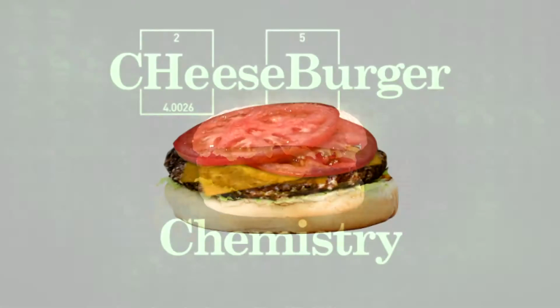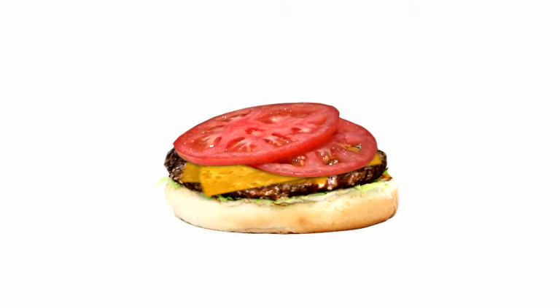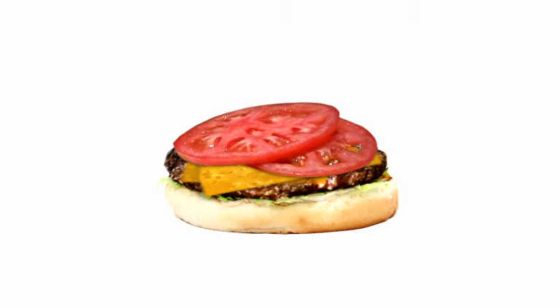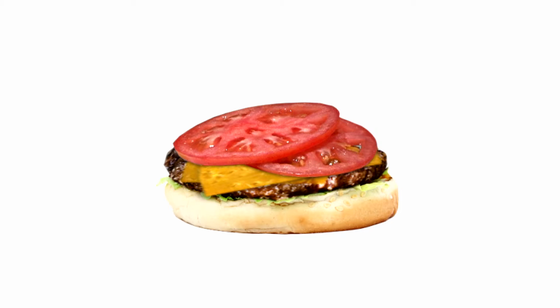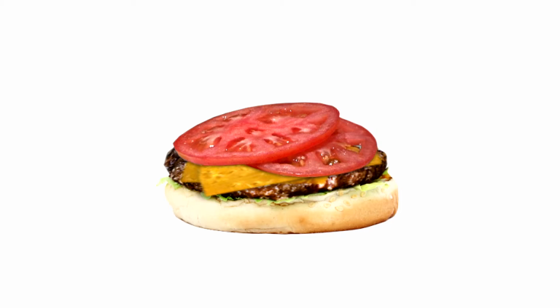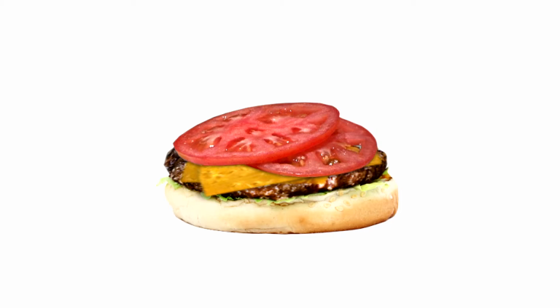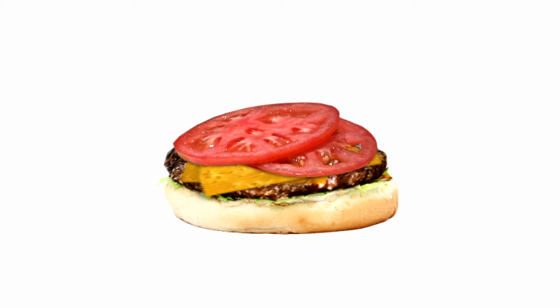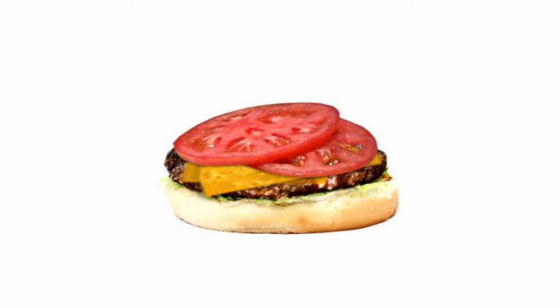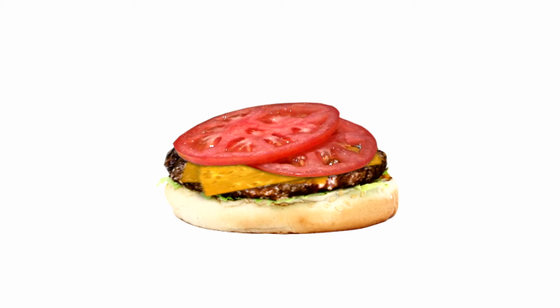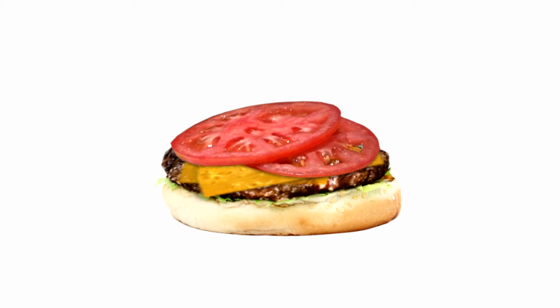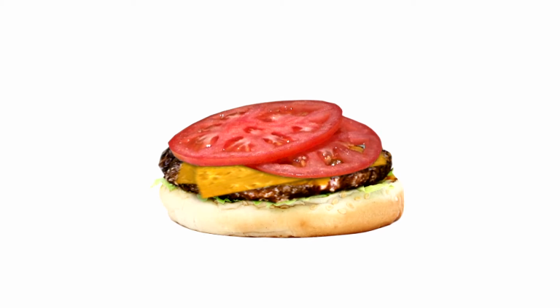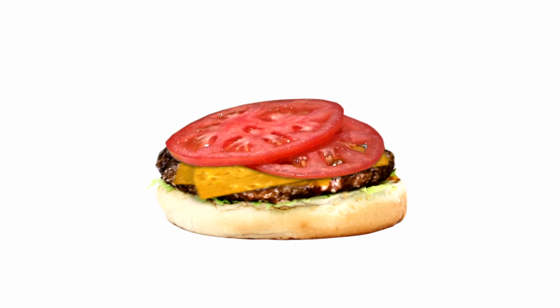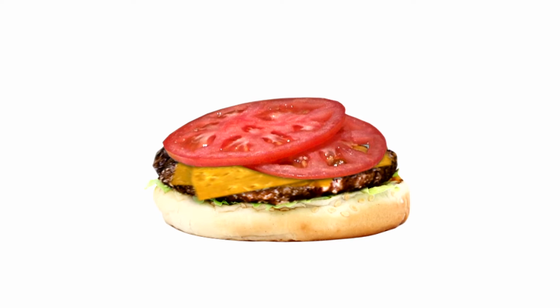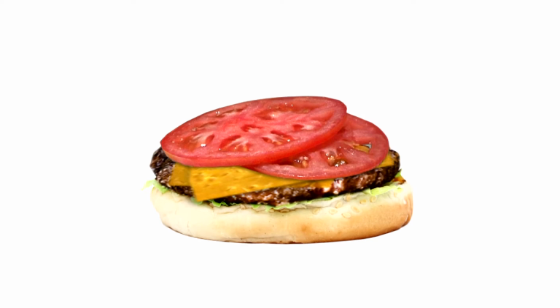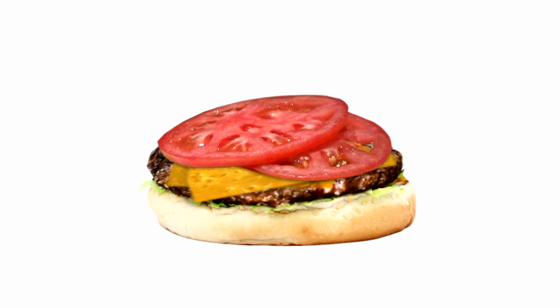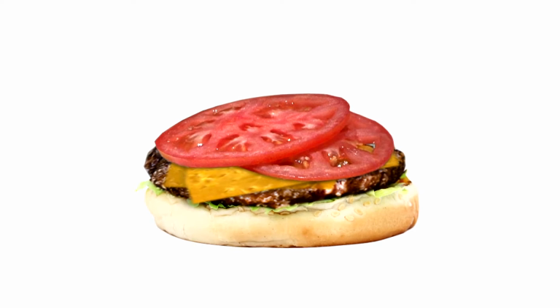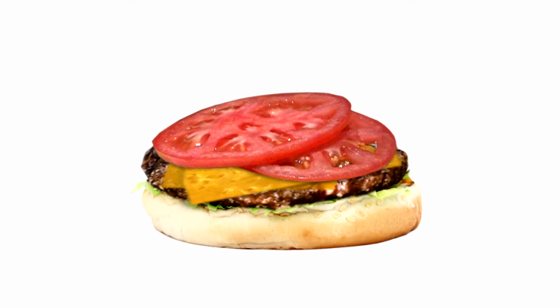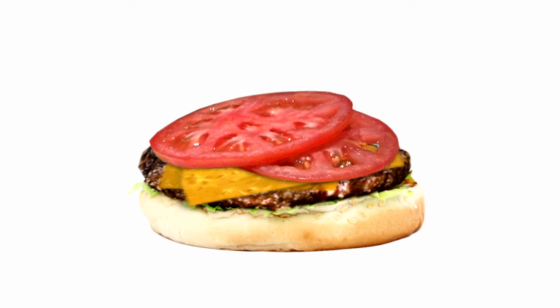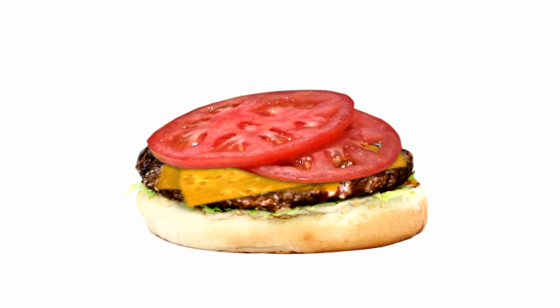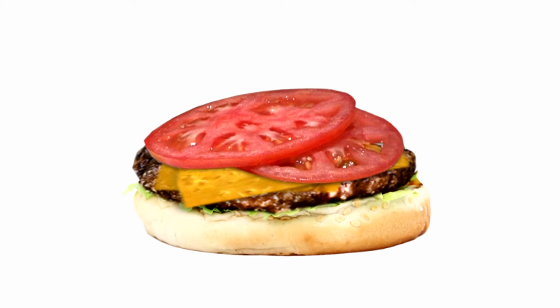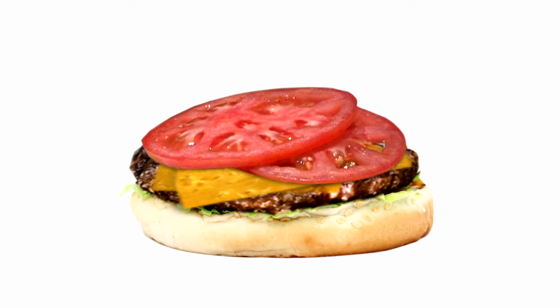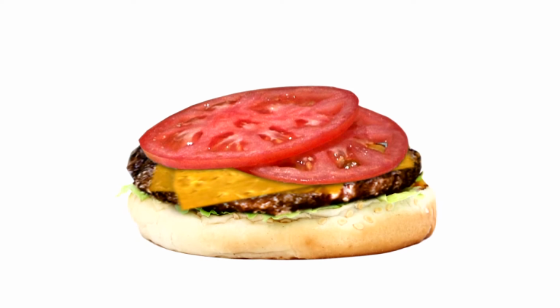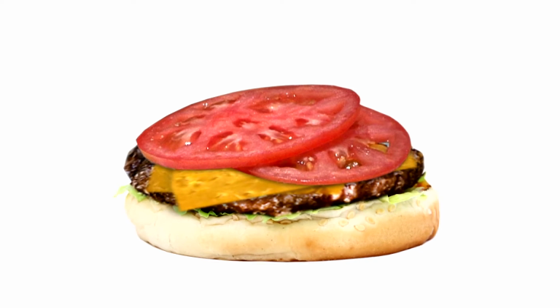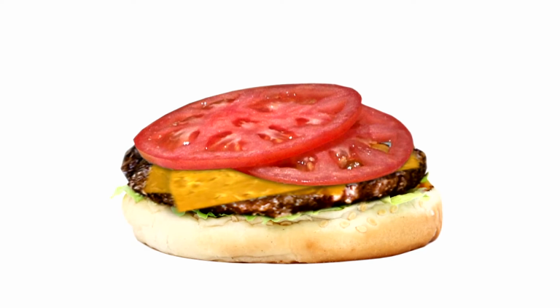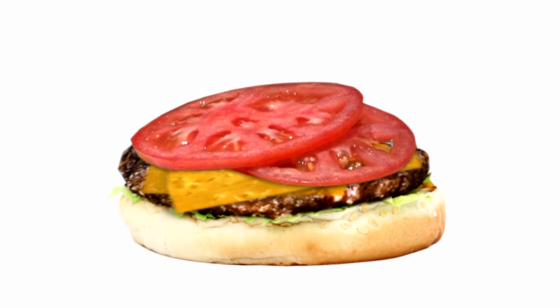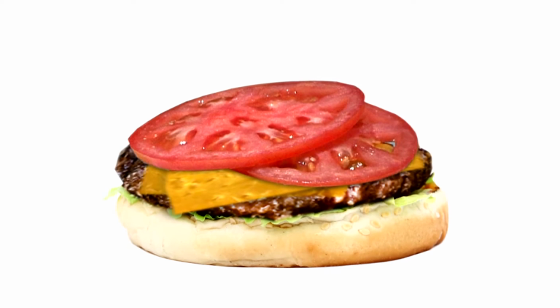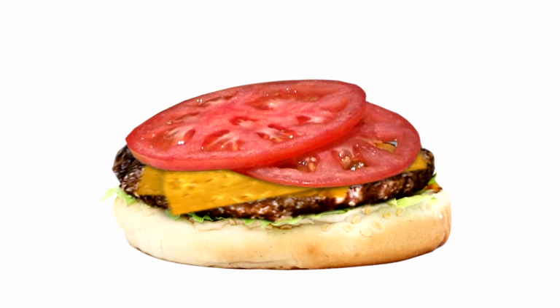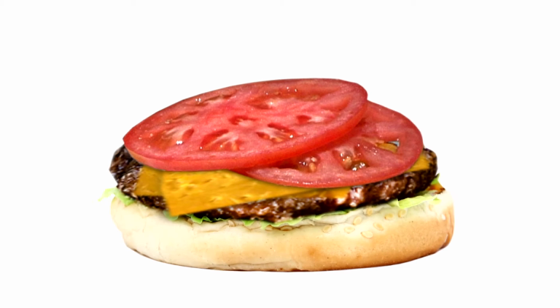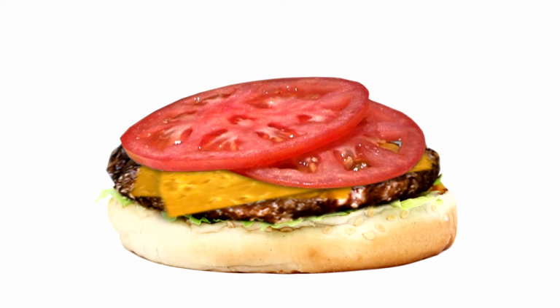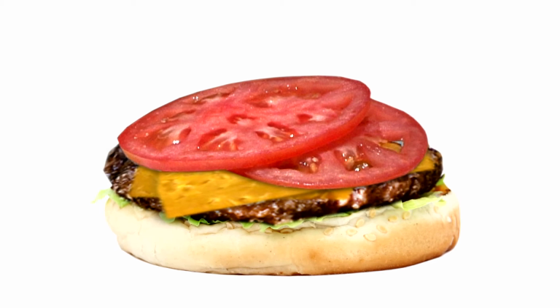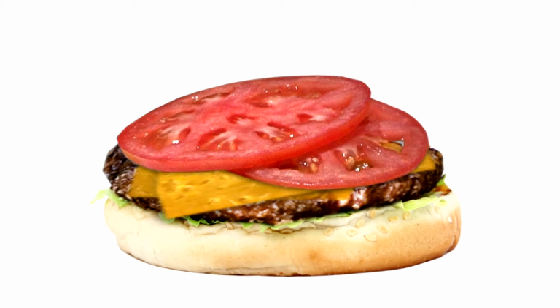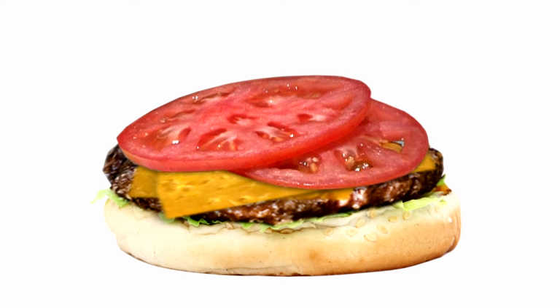It's hard to find images of cheeseburgers without them — slices of ripe red tomatoes.